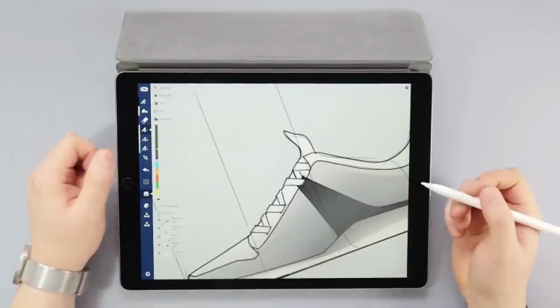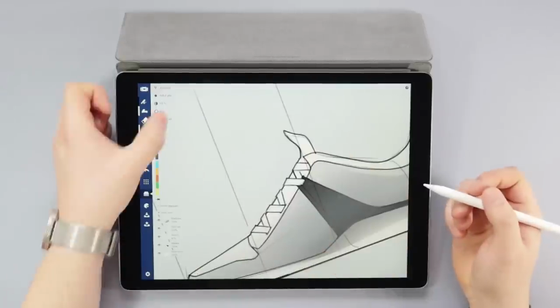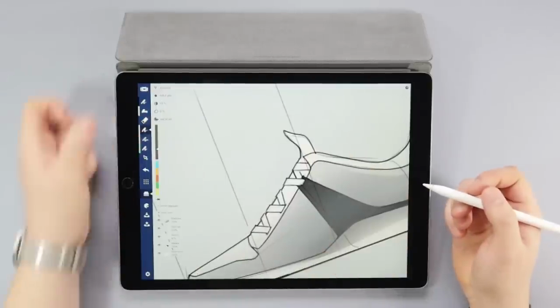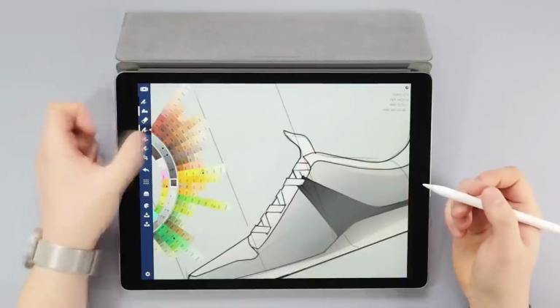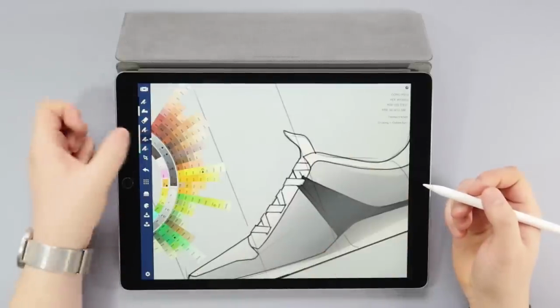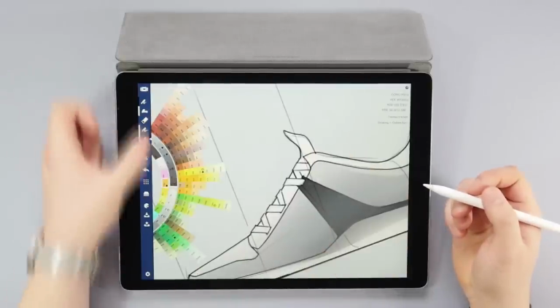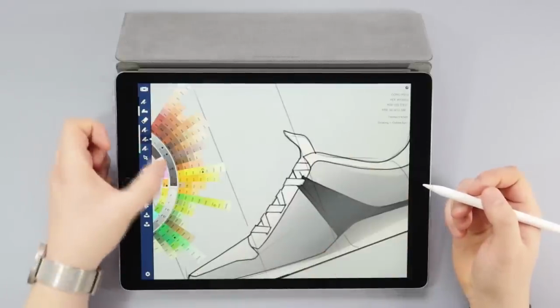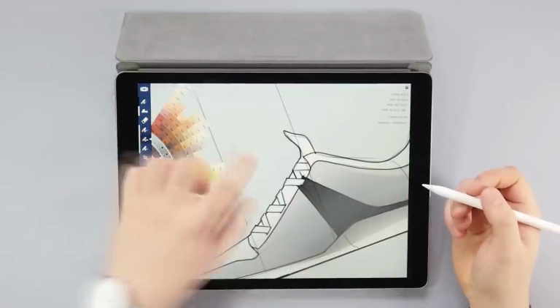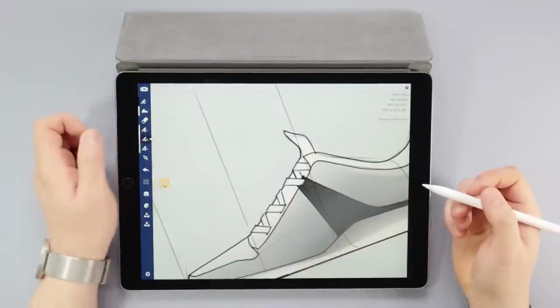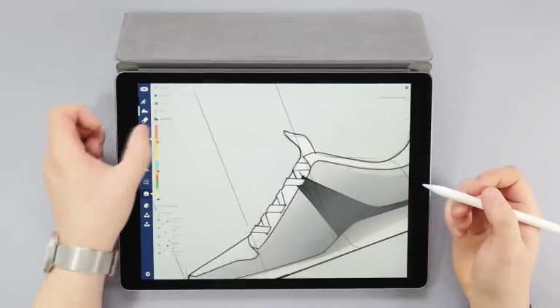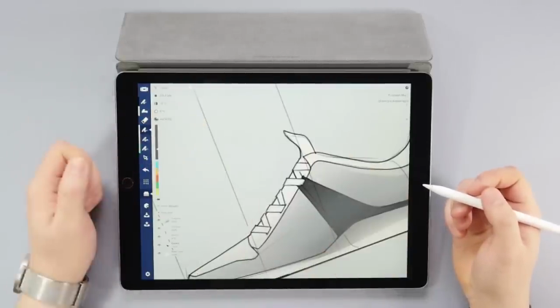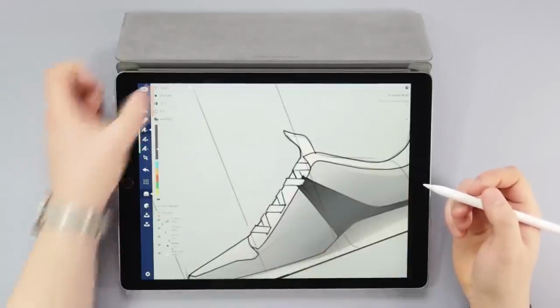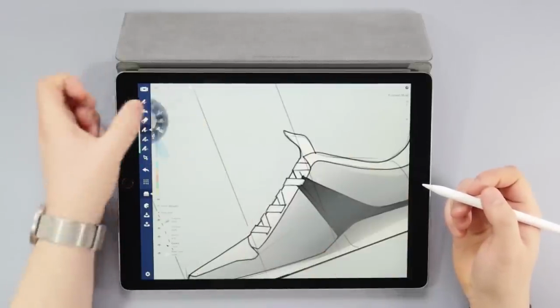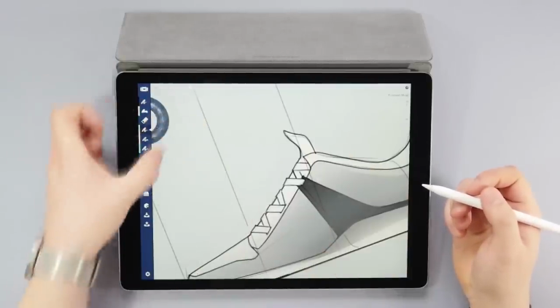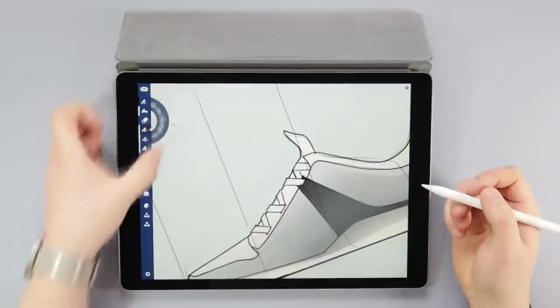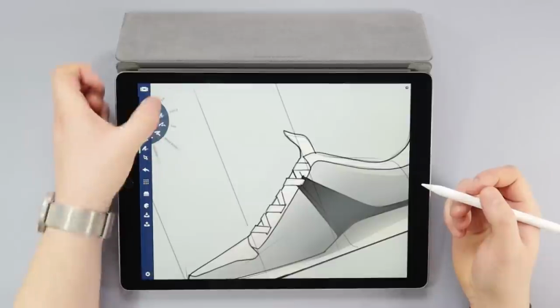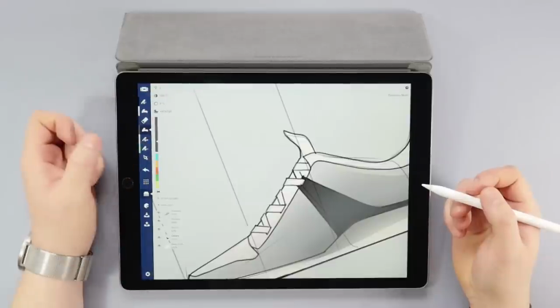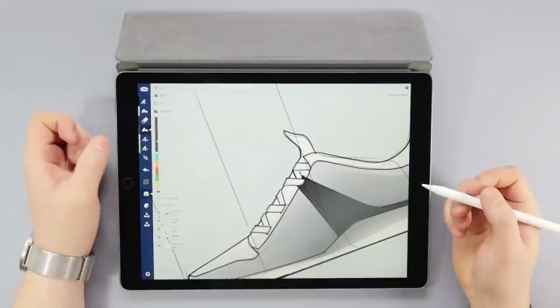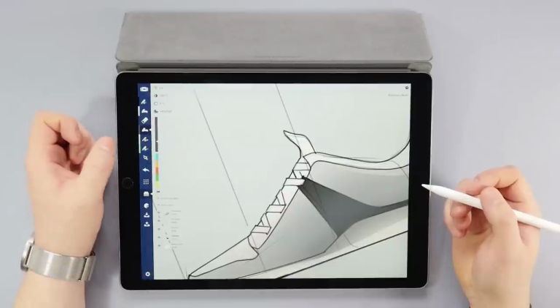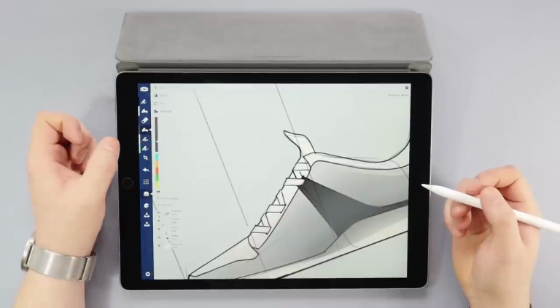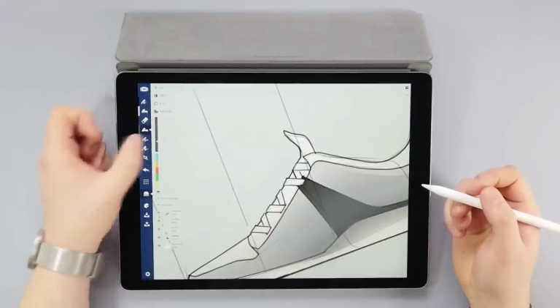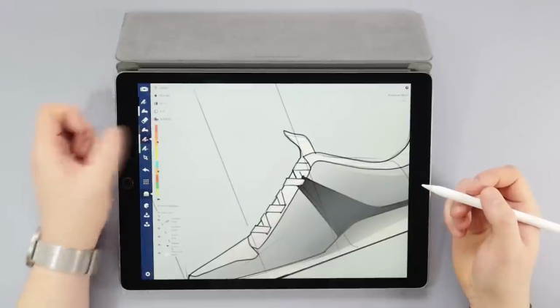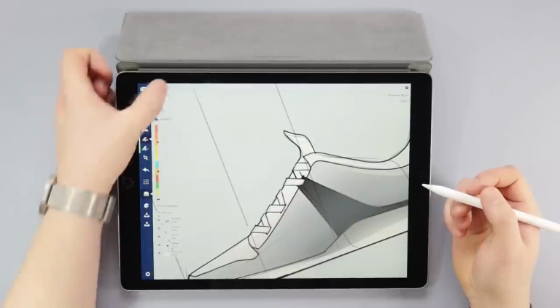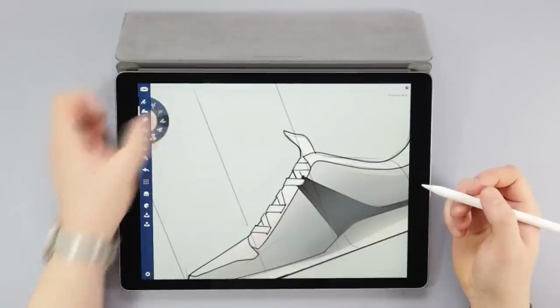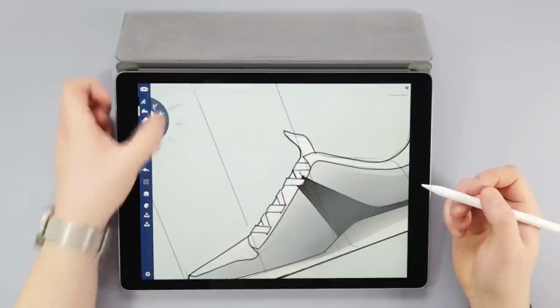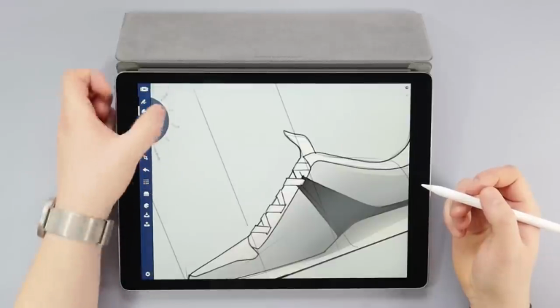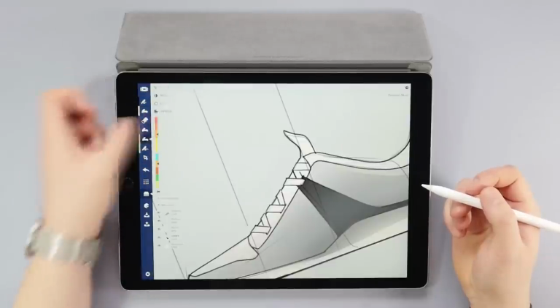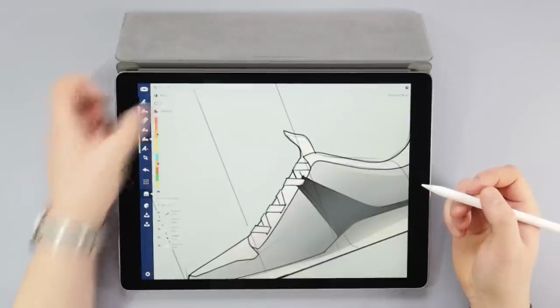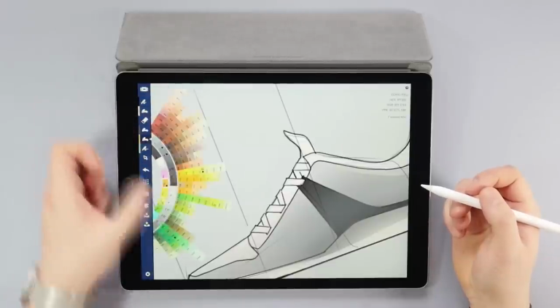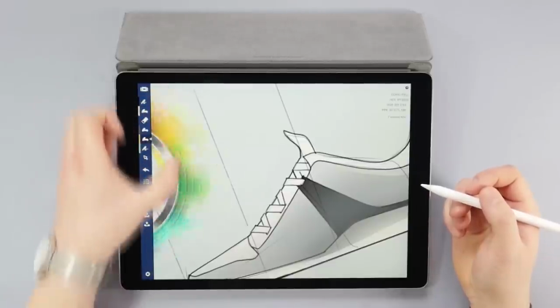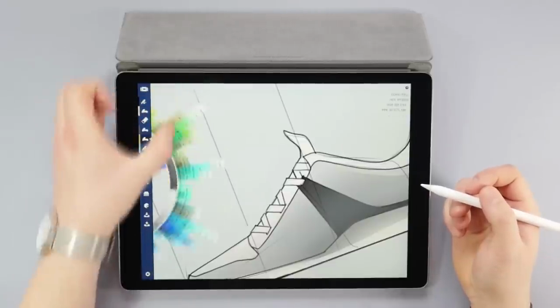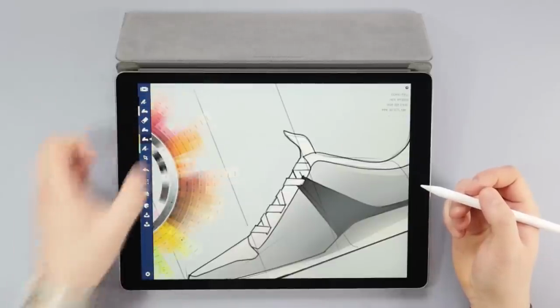Before I go on to the next stage, I'll fill in those shoelaces and group them by color as I did earlier with the body of the shoe.